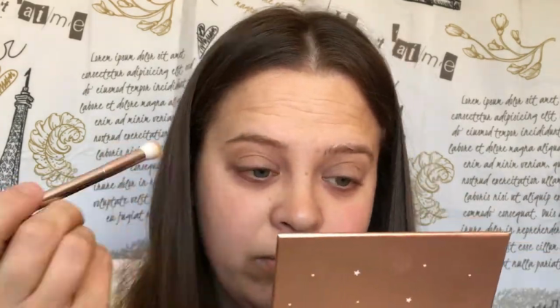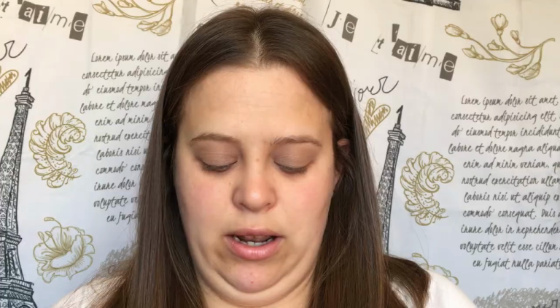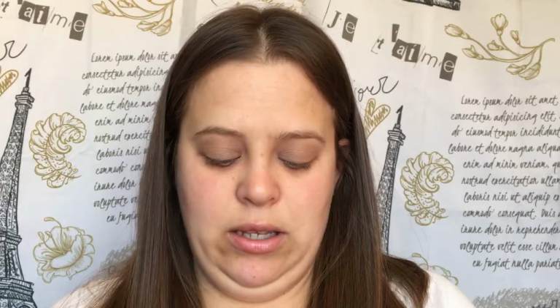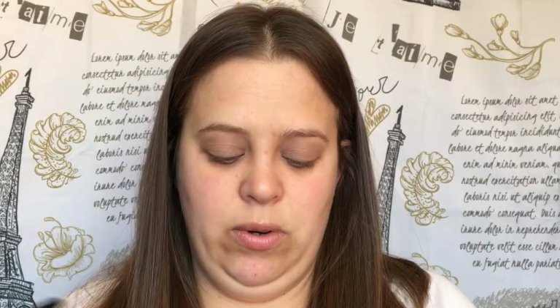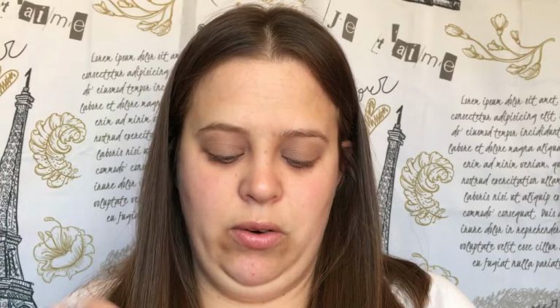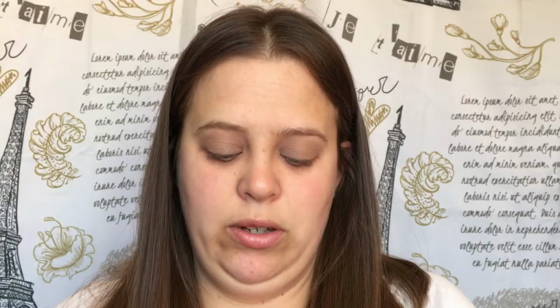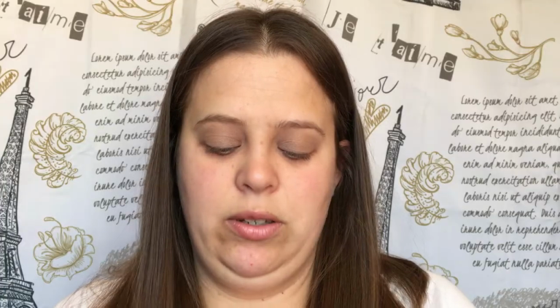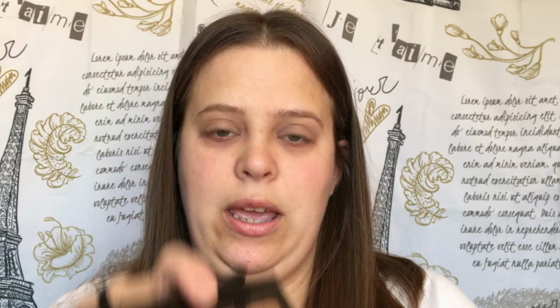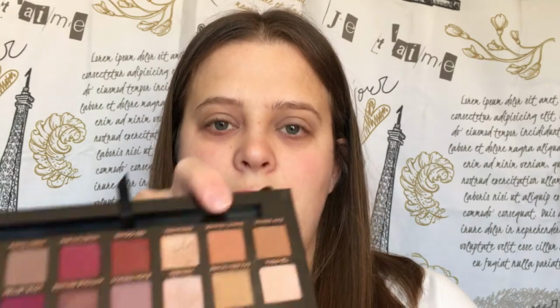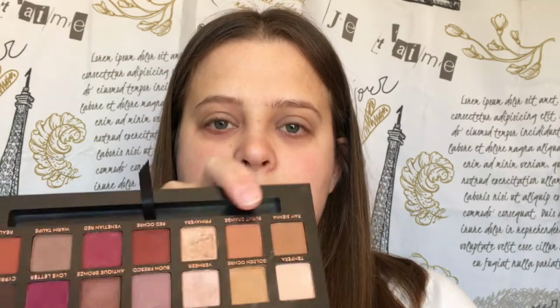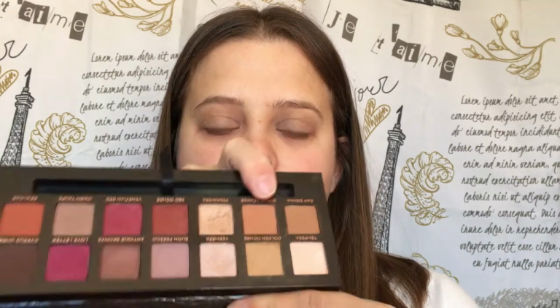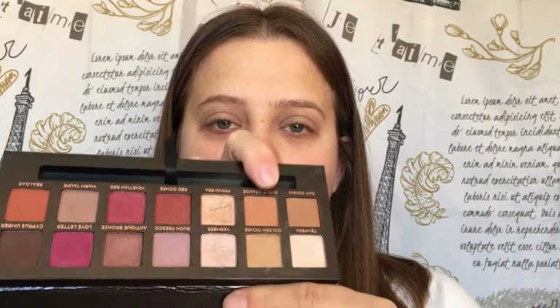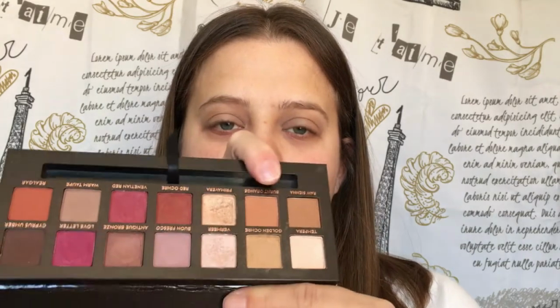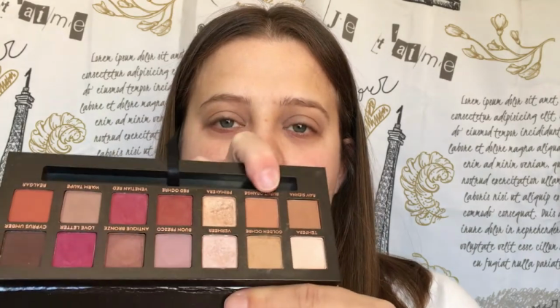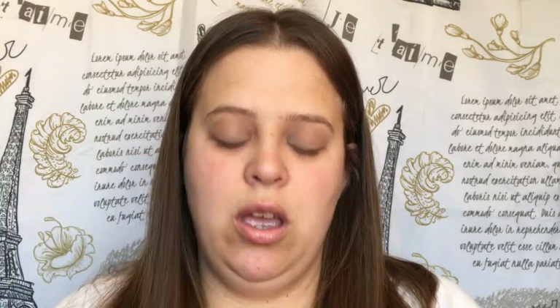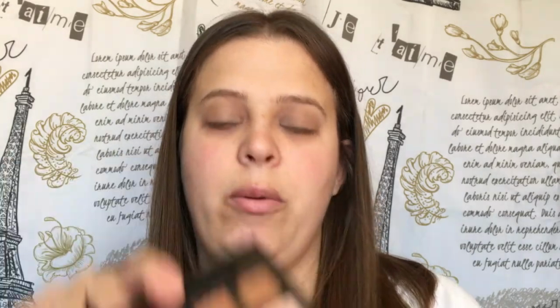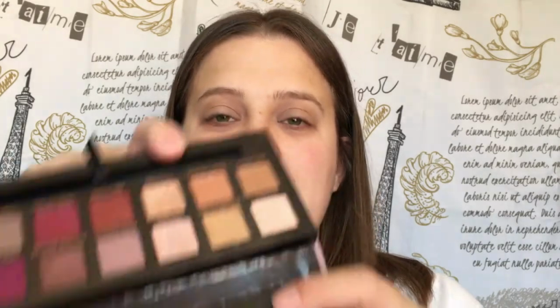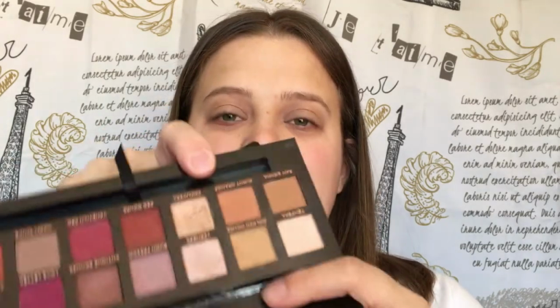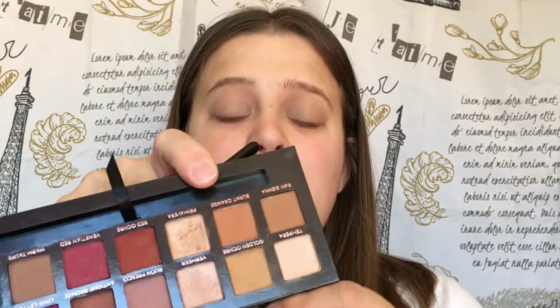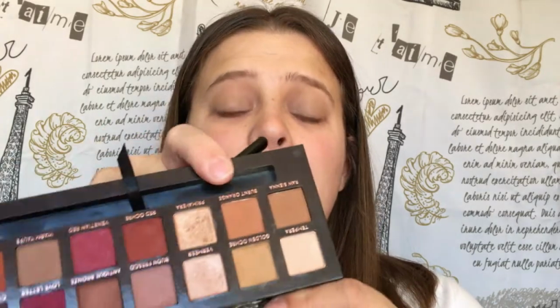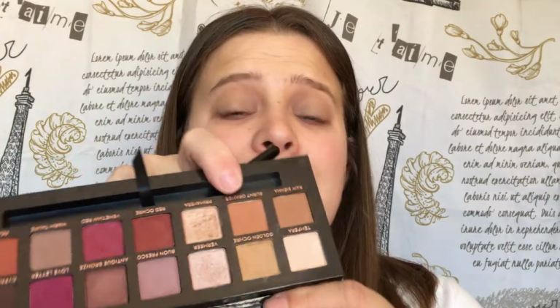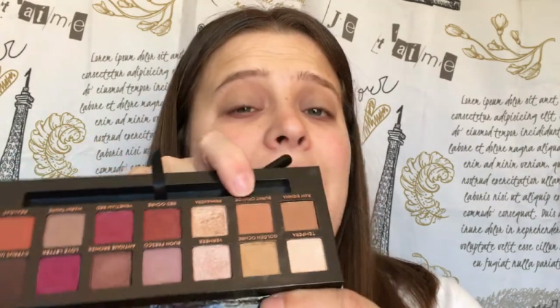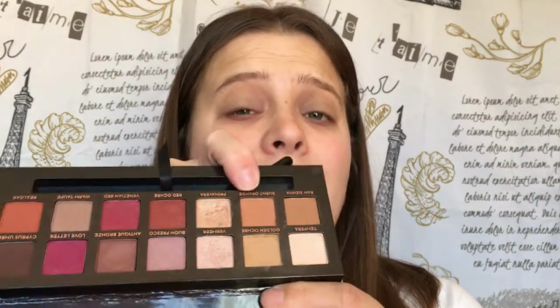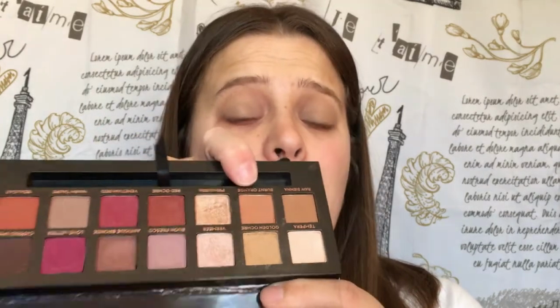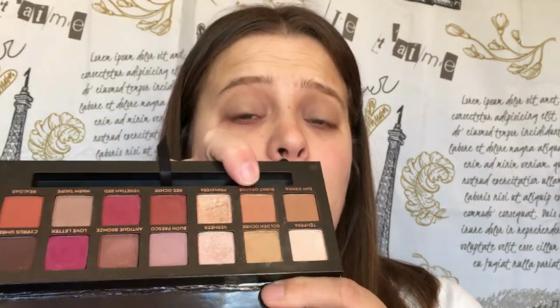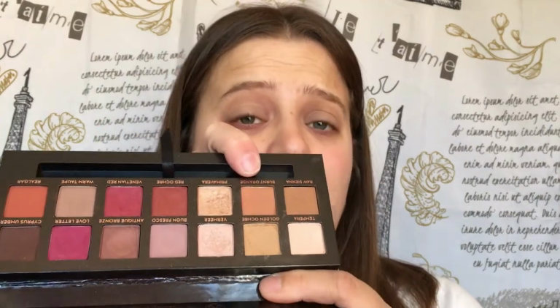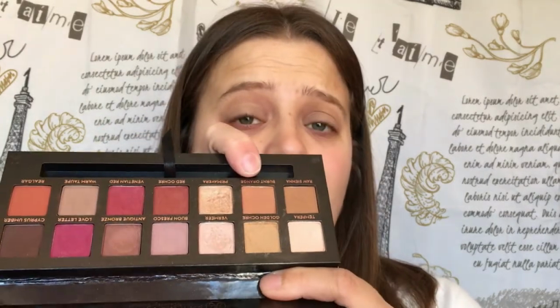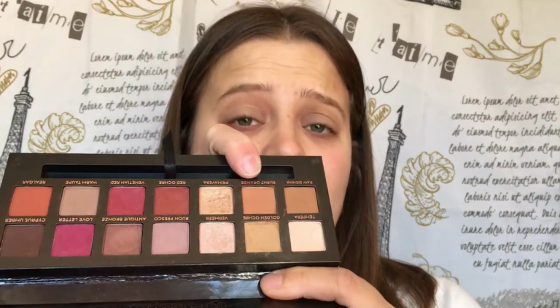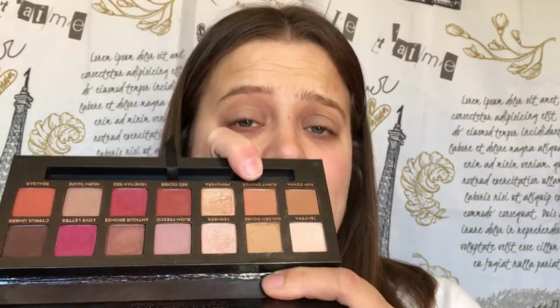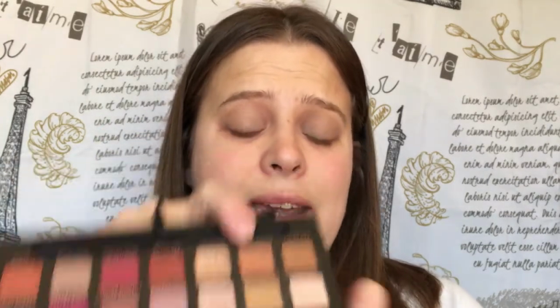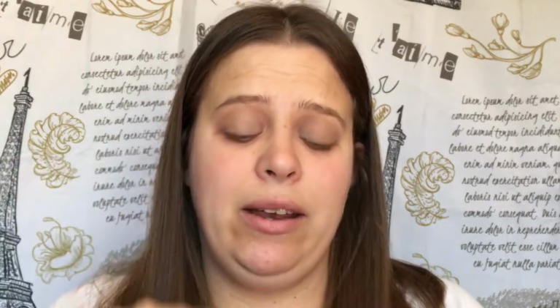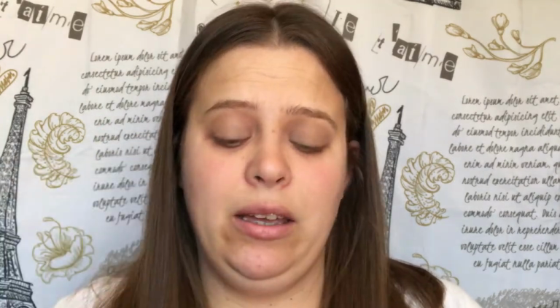Next, we're going to take Burnt Orange and we're going to take this really high up above our crease area.